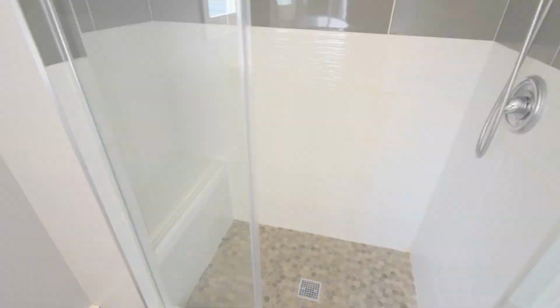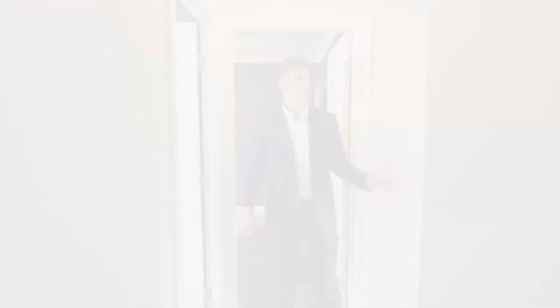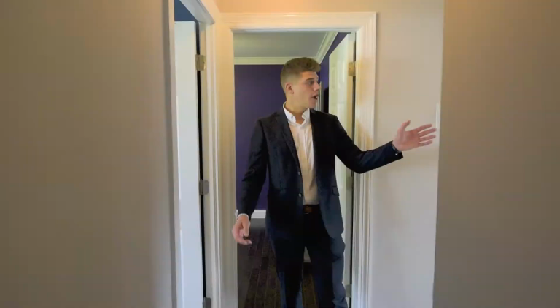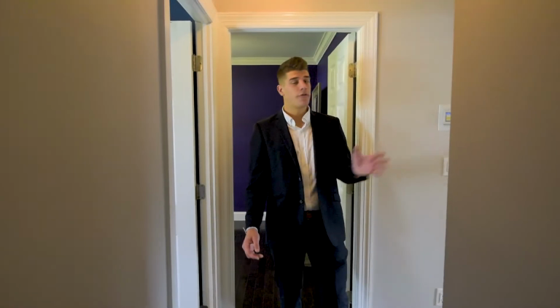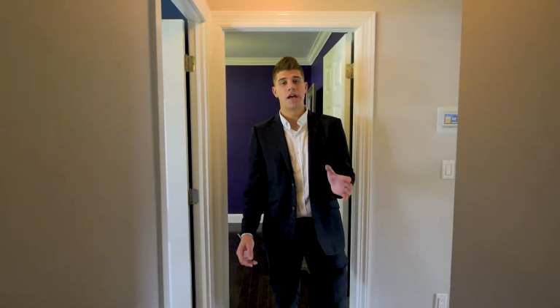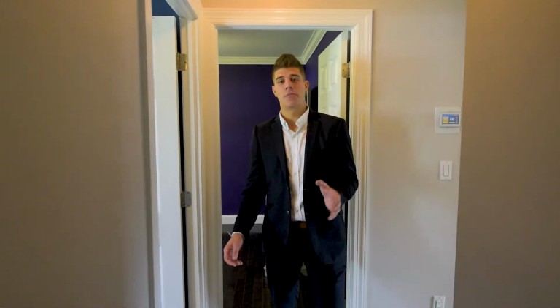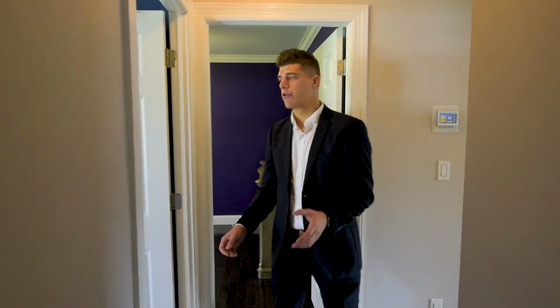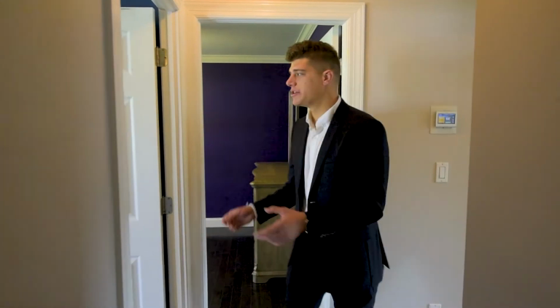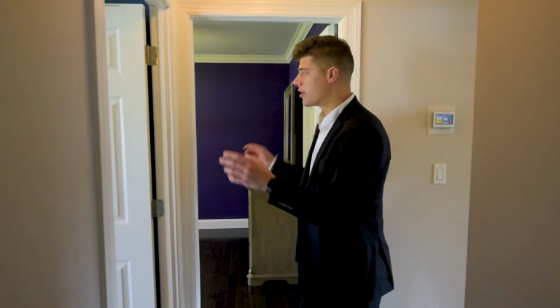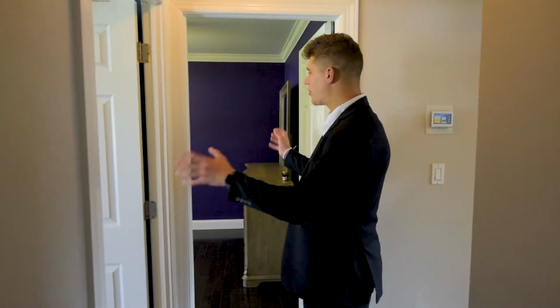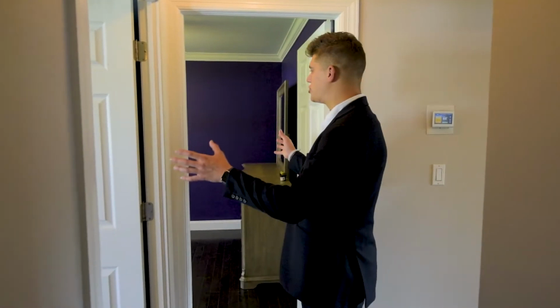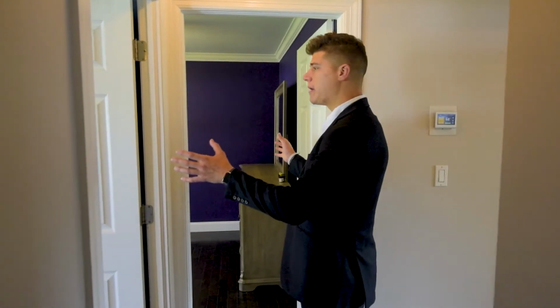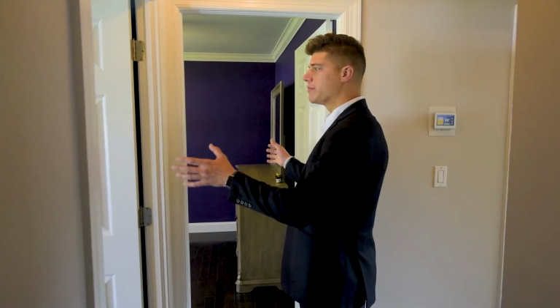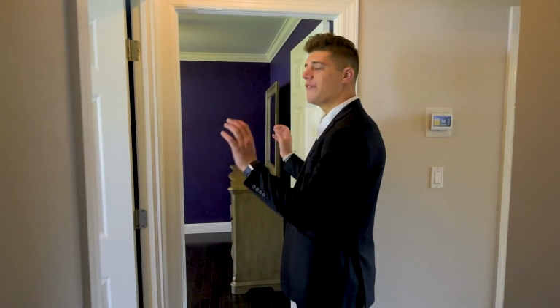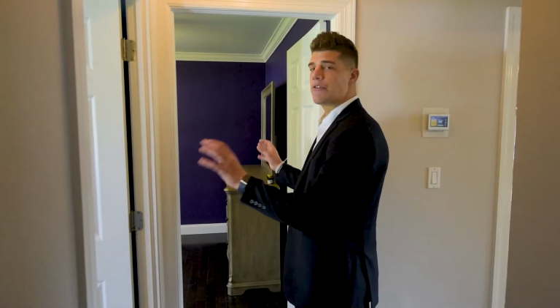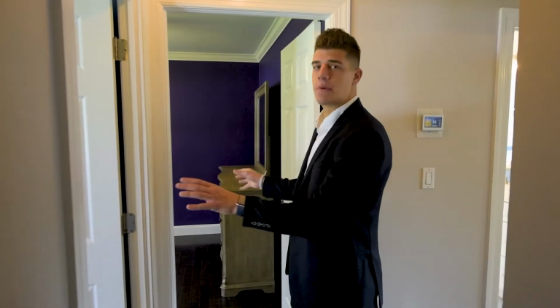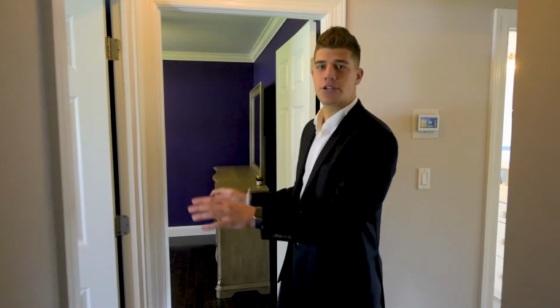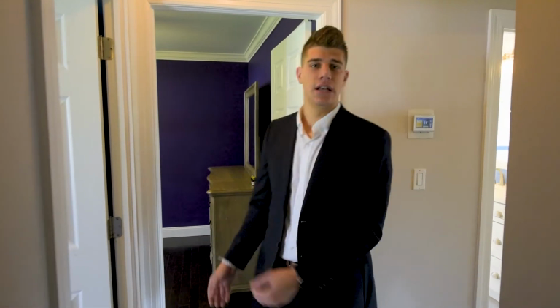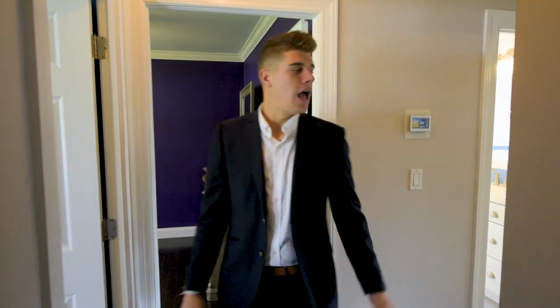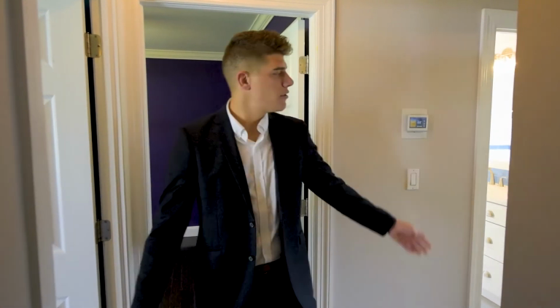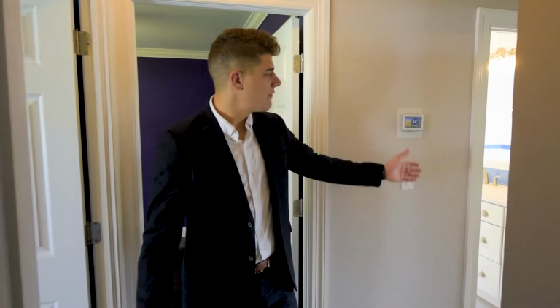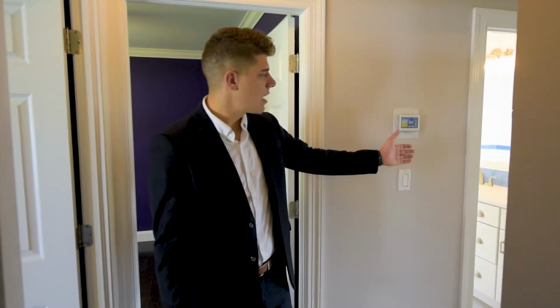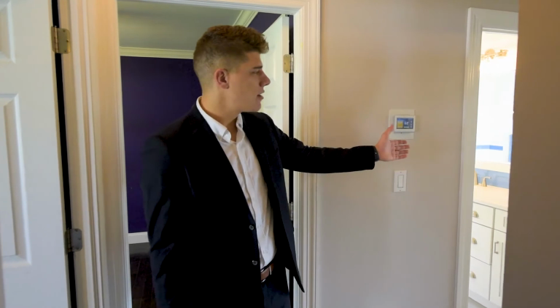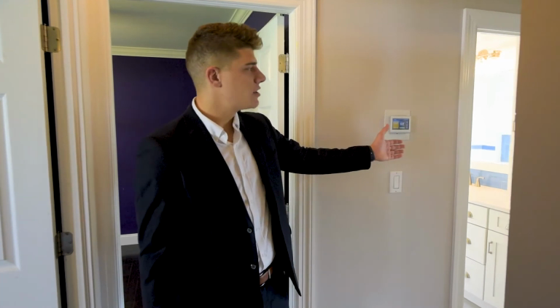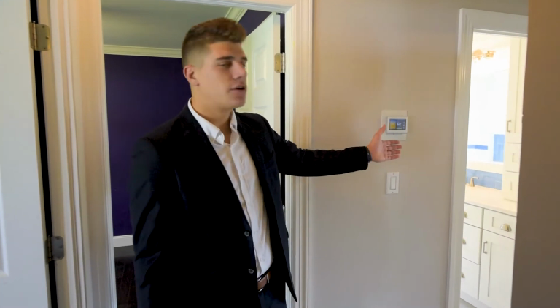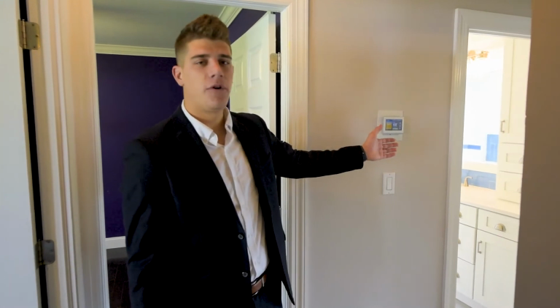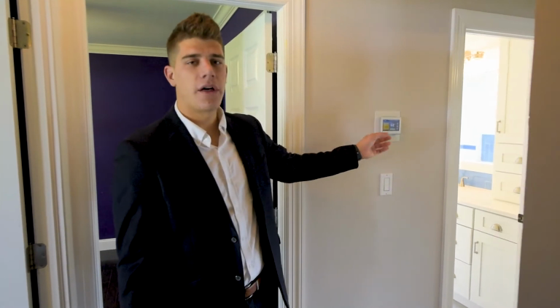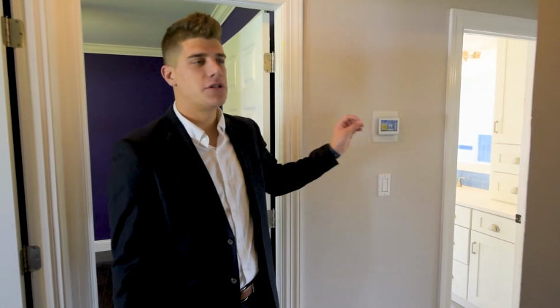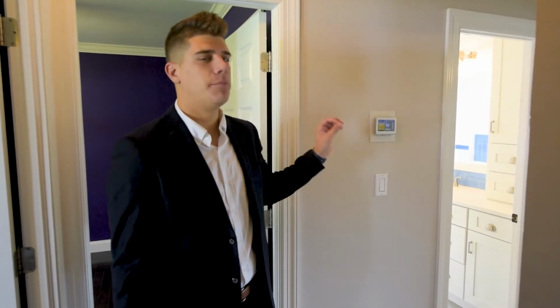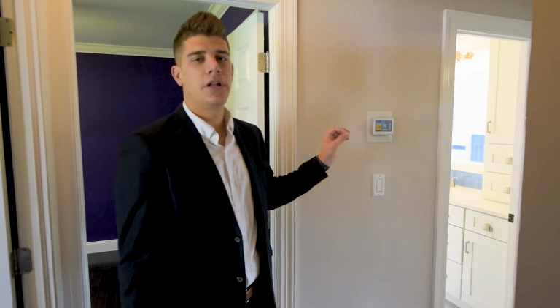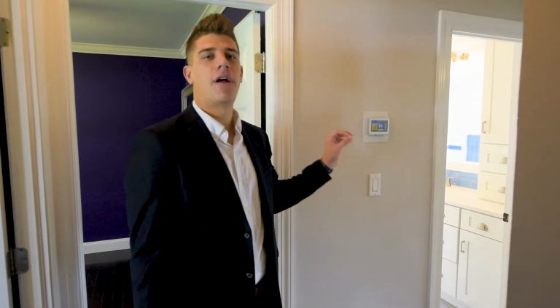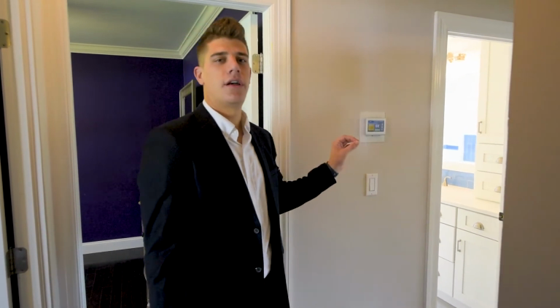Right off your master bedroom are your other two bedrooms — very spacious. And you can check out your additional full bathroom, completely renovated.